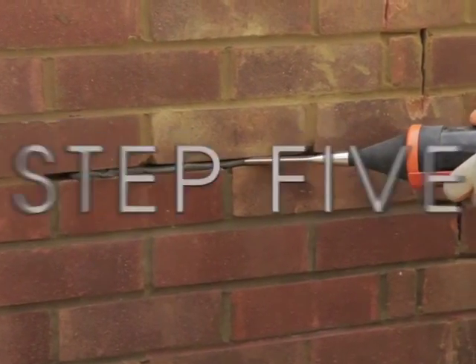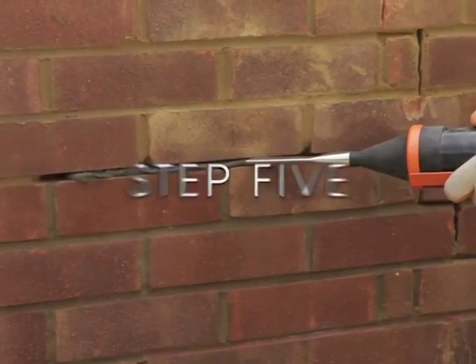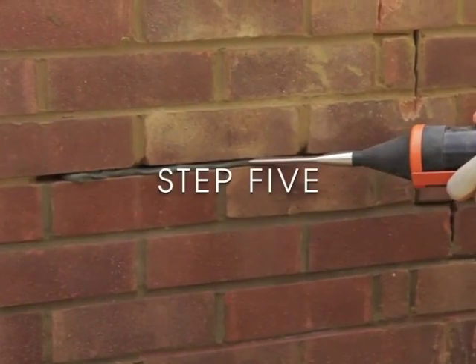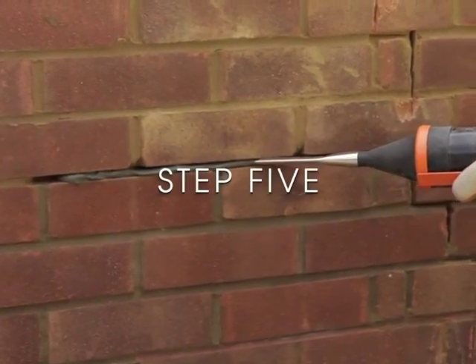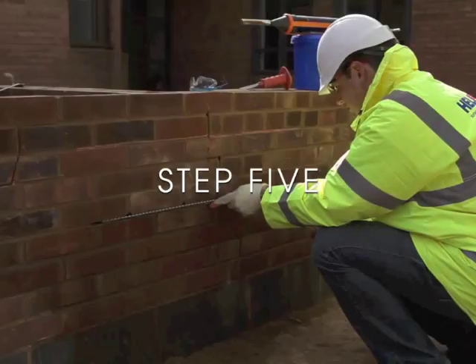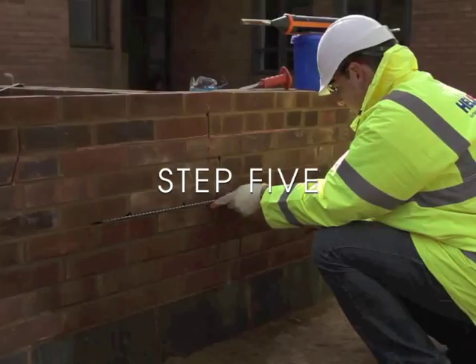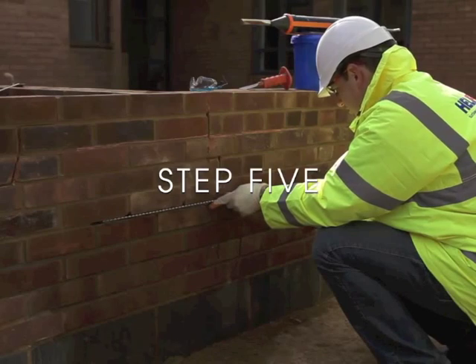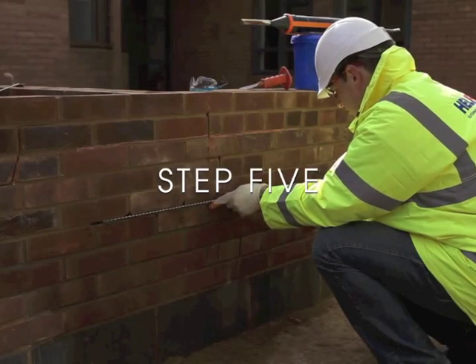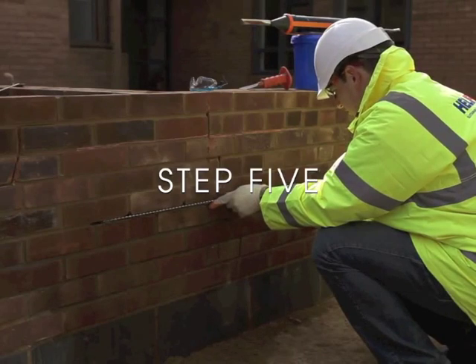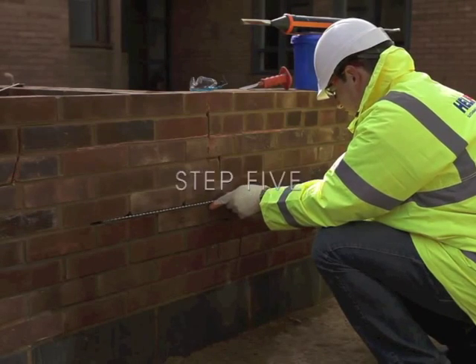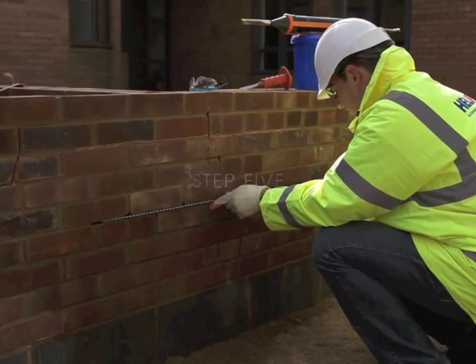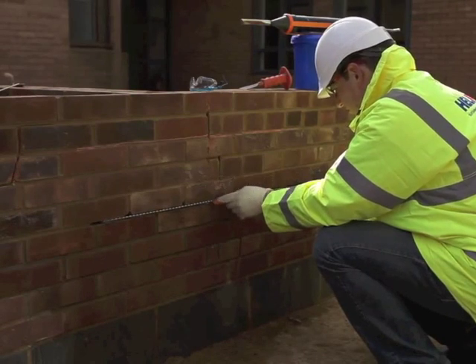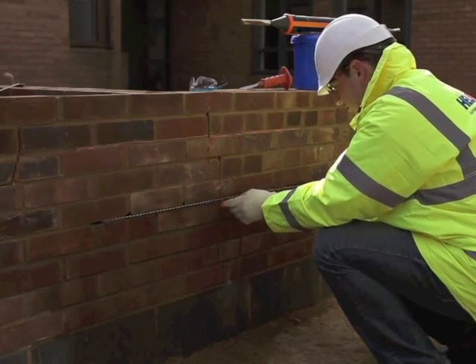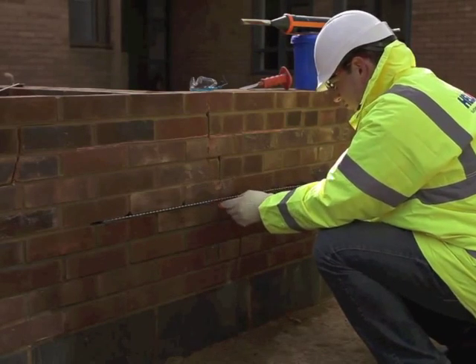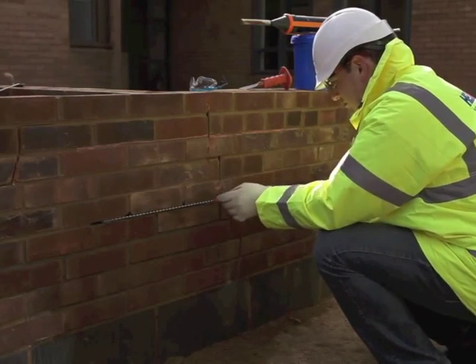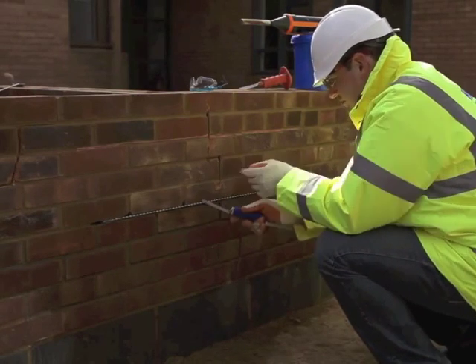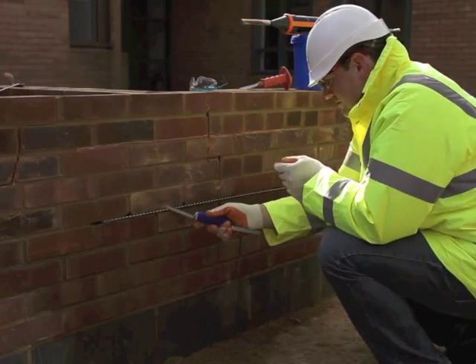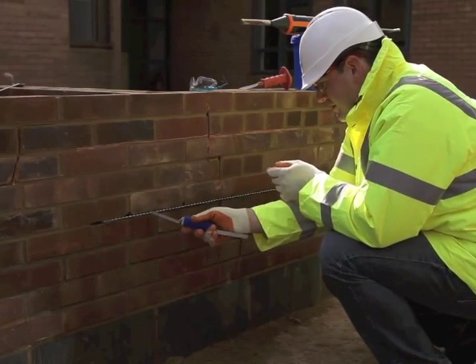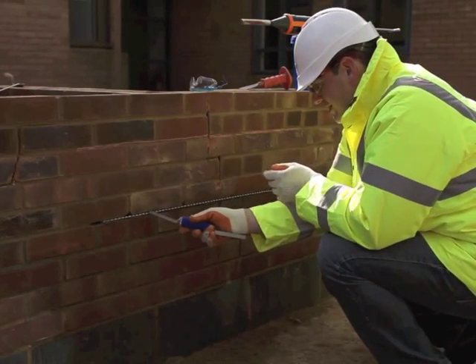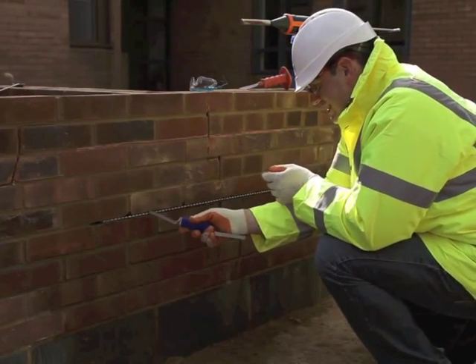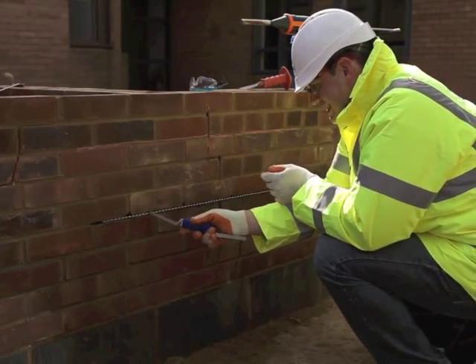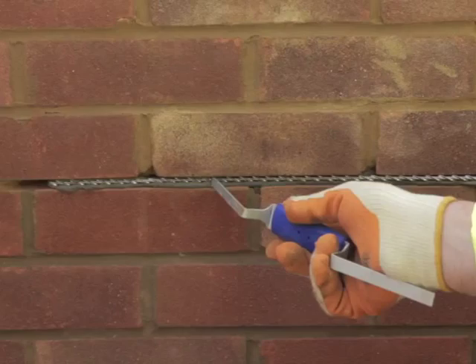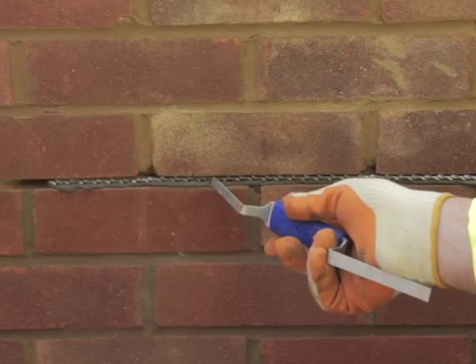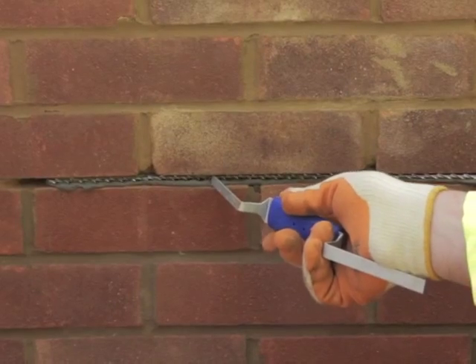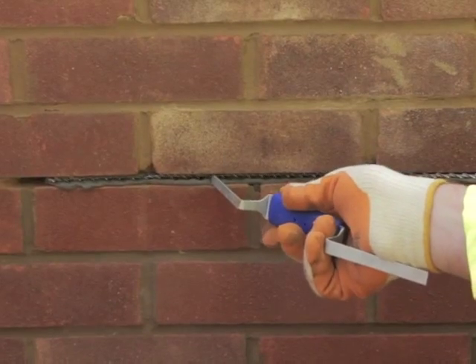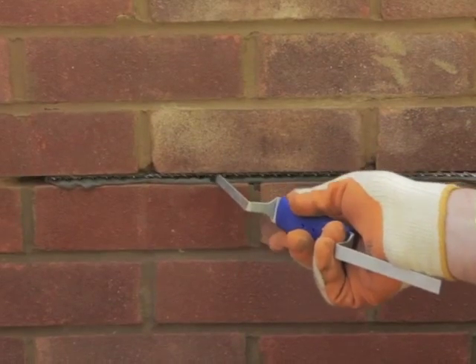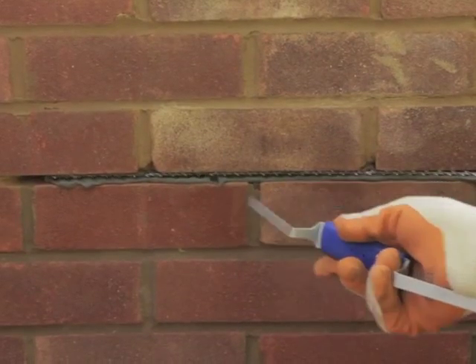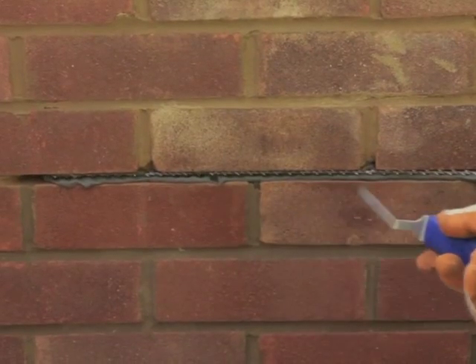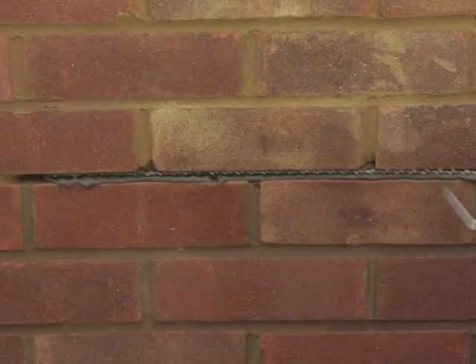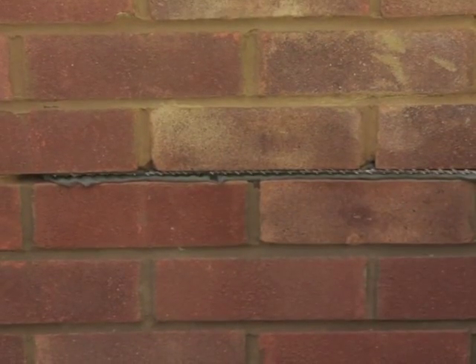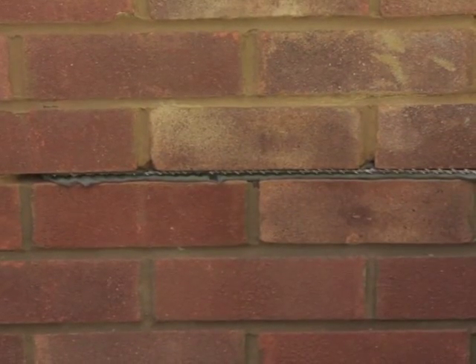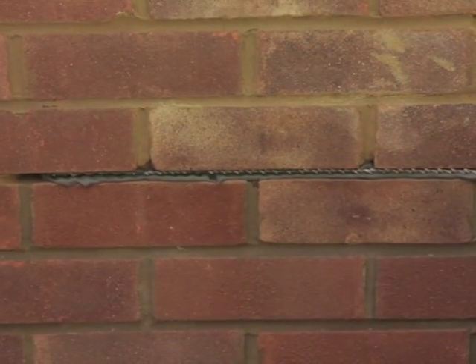Step 5. Using the helibar insertion tool, push the helibars to the back of the slot ensuring good coverage.